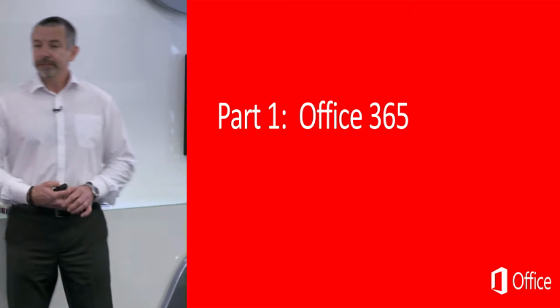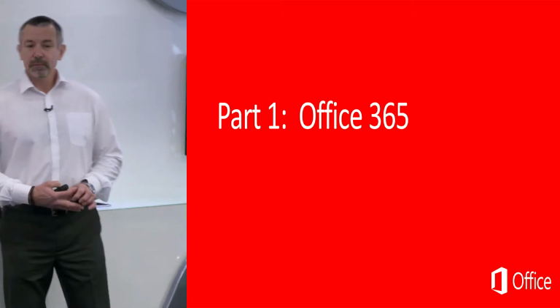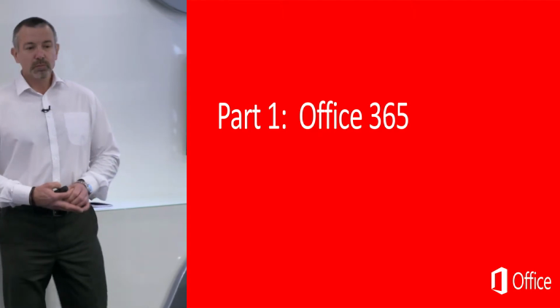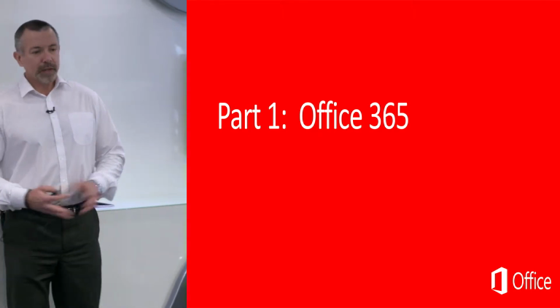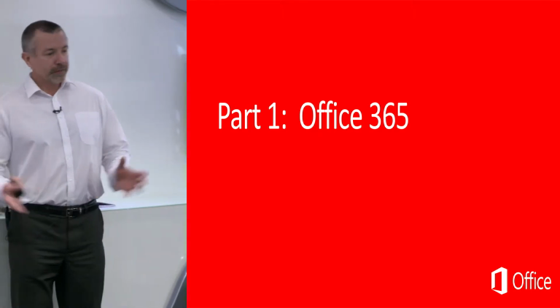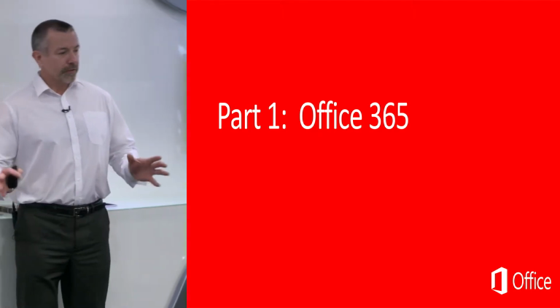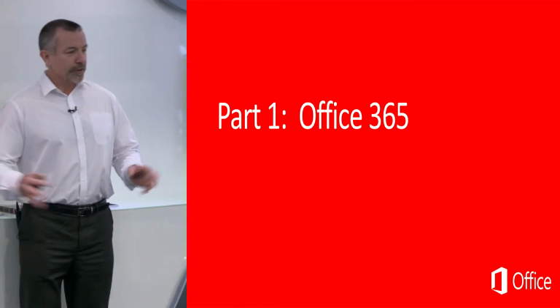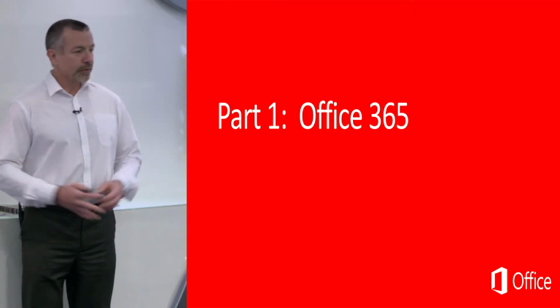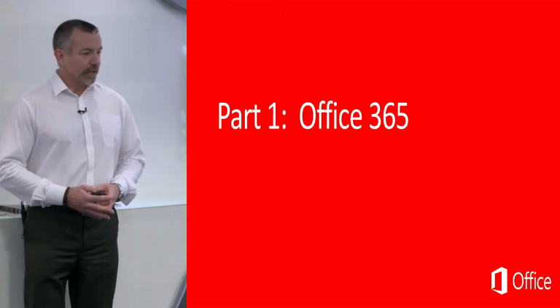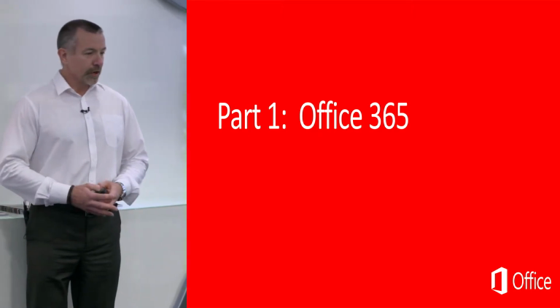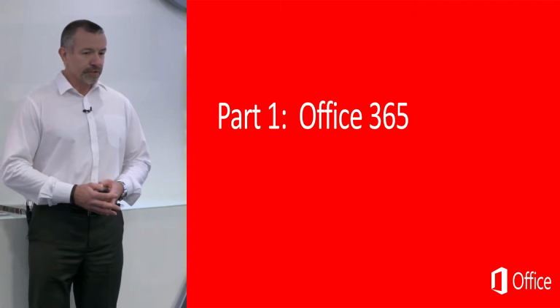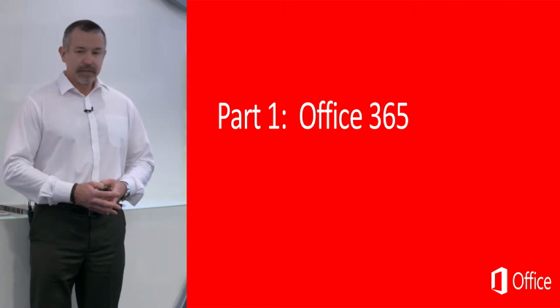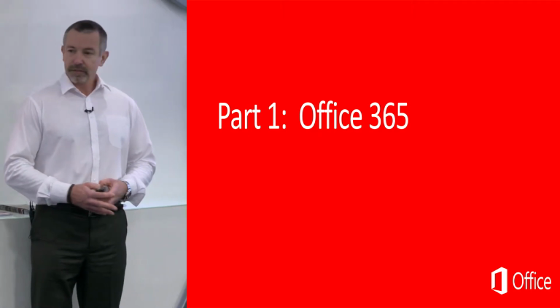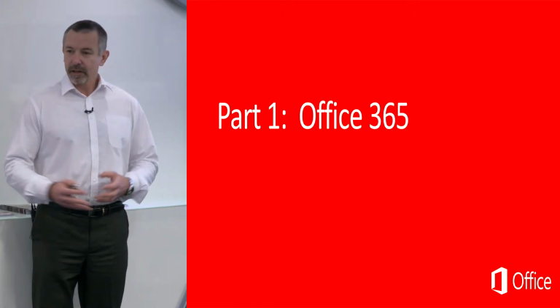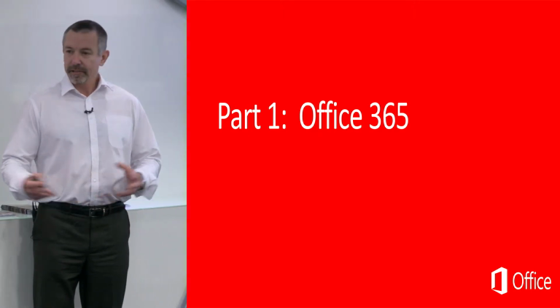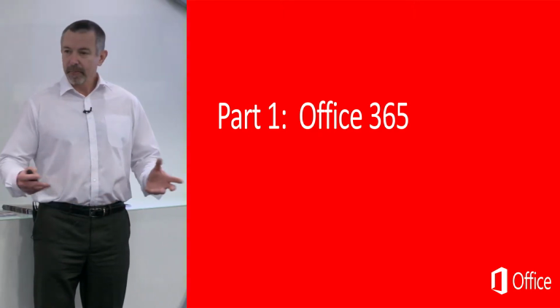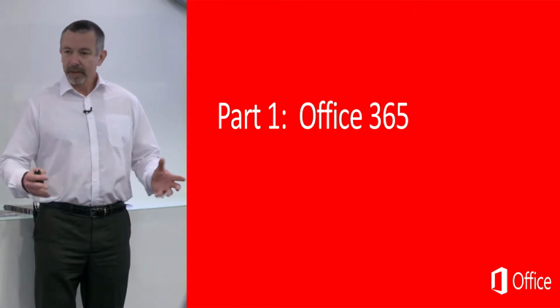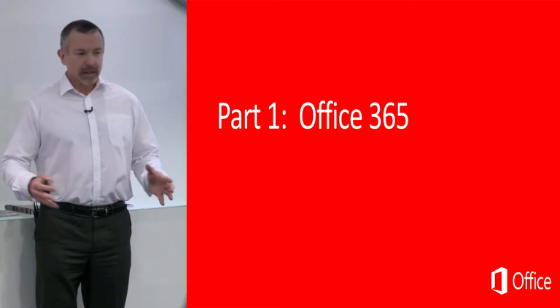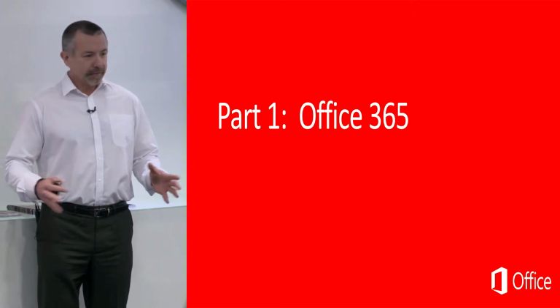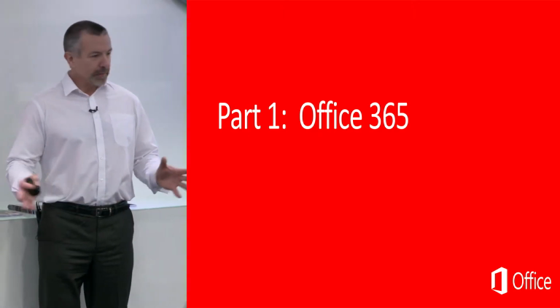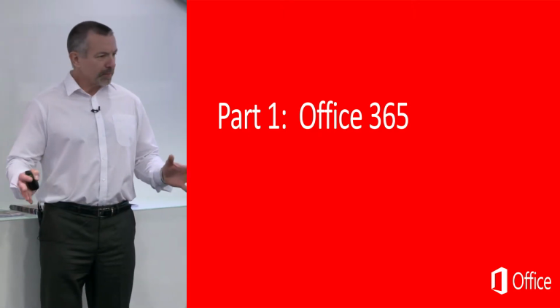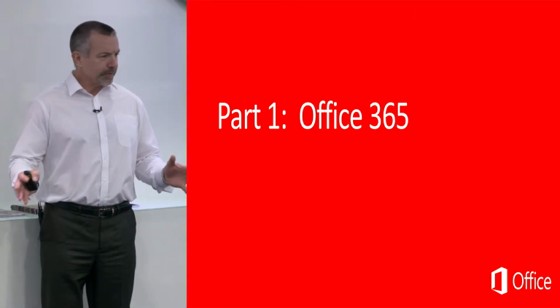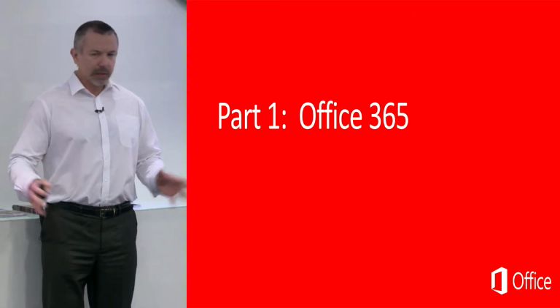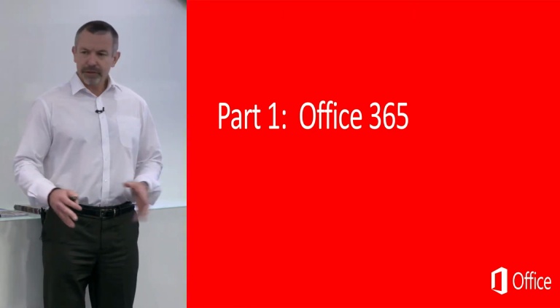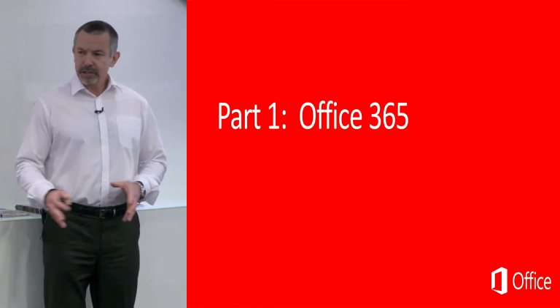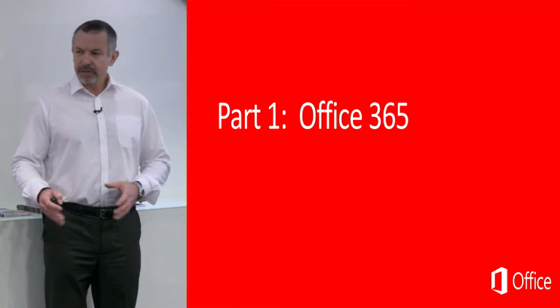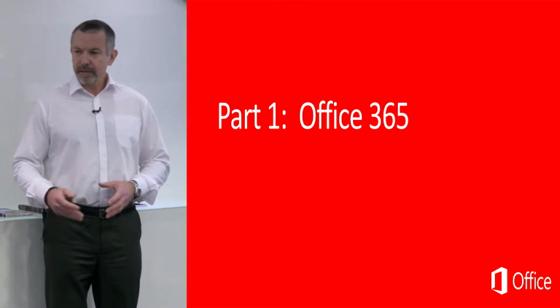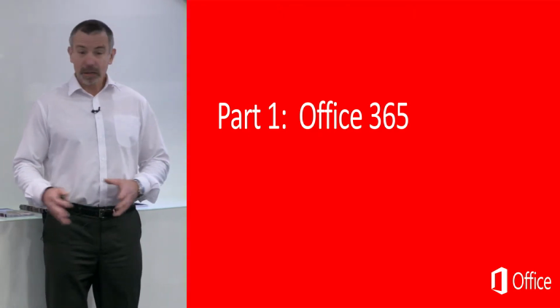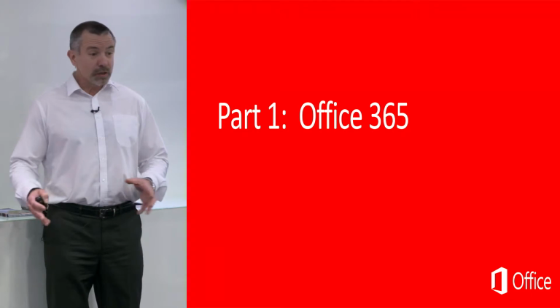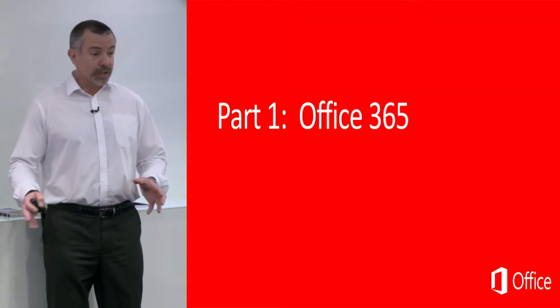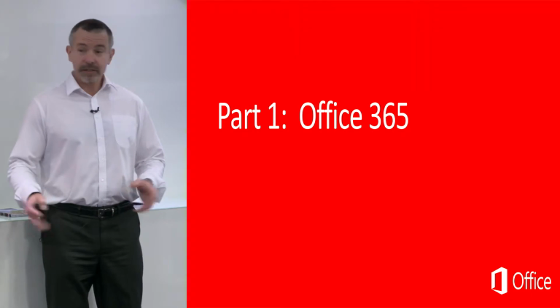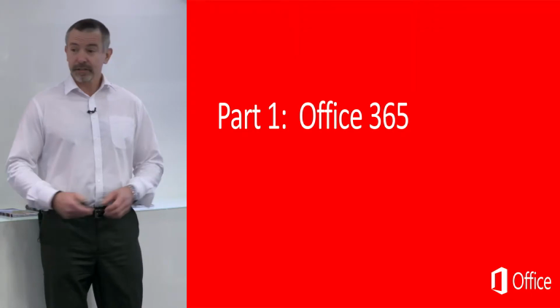What we're going to cover first of all is Office 365. Anybody familiar with 365? Anybody using 365?